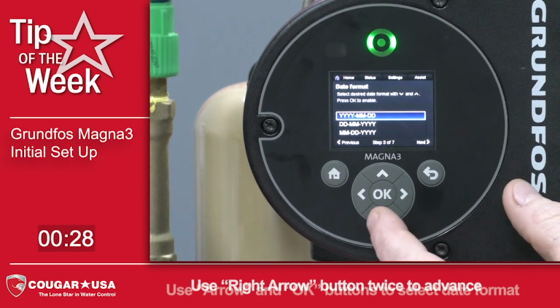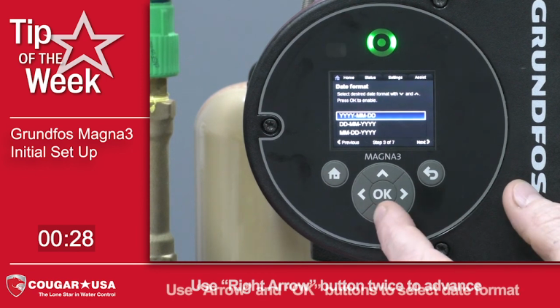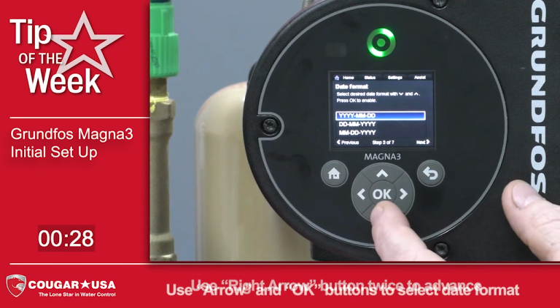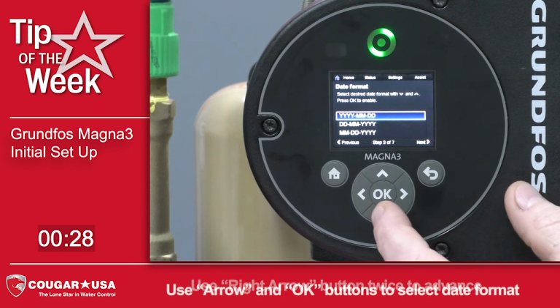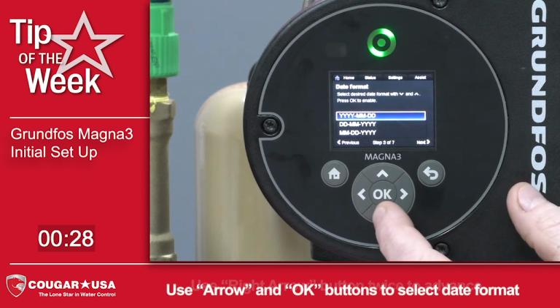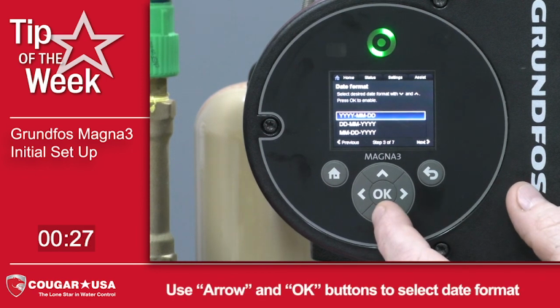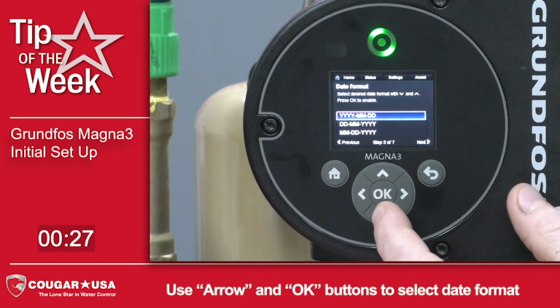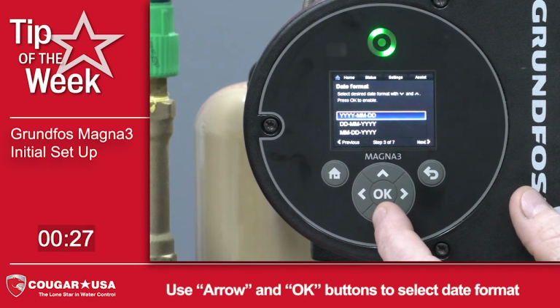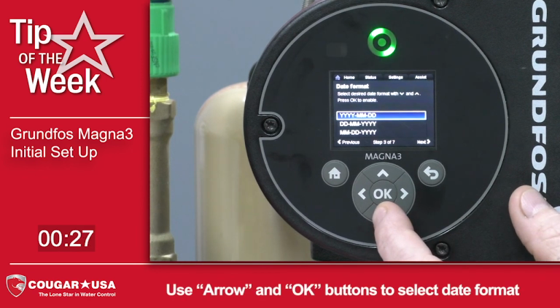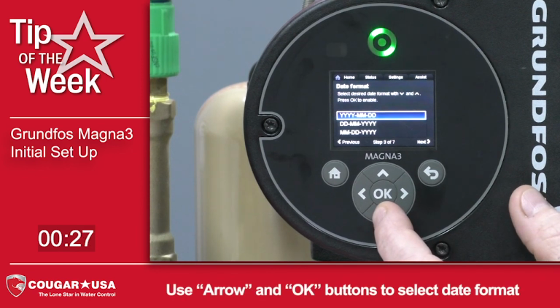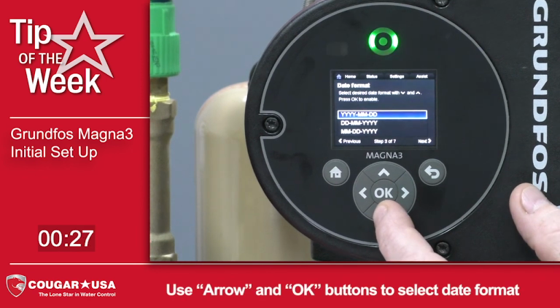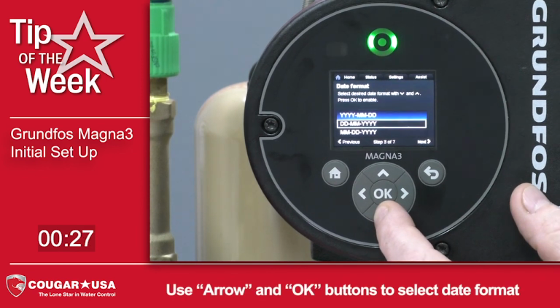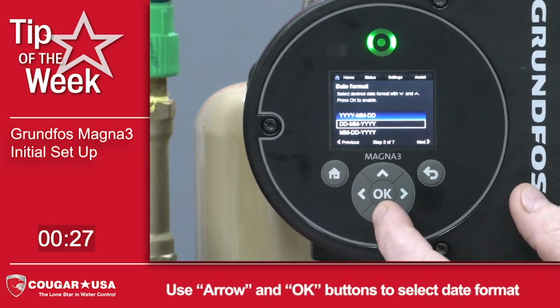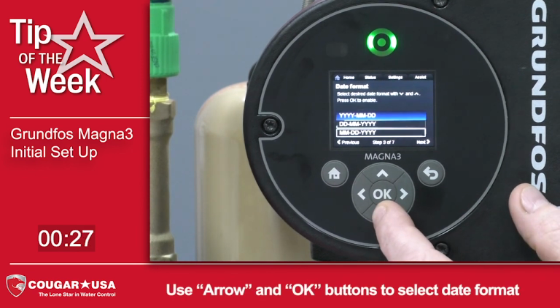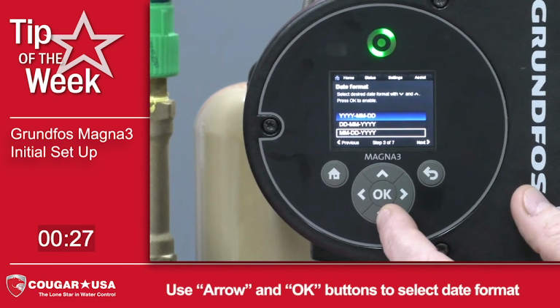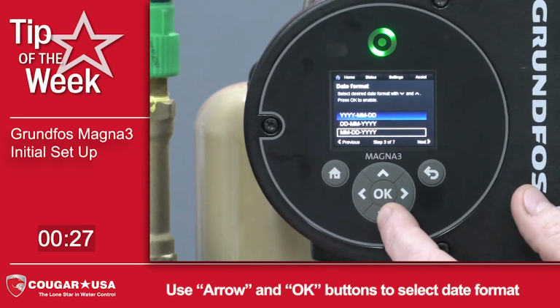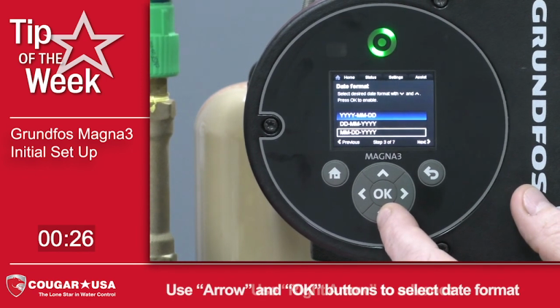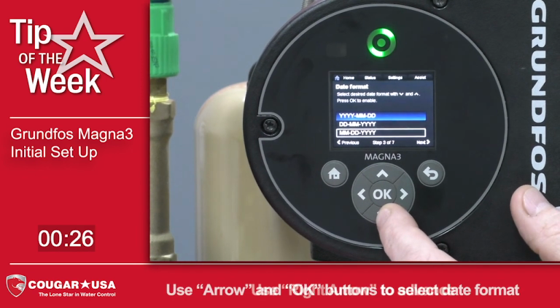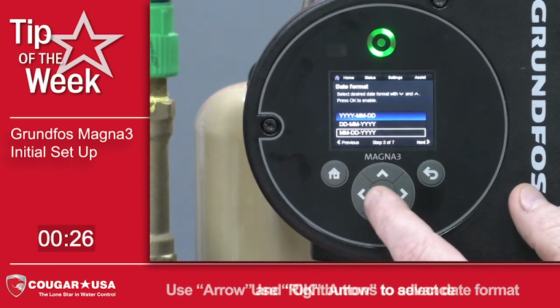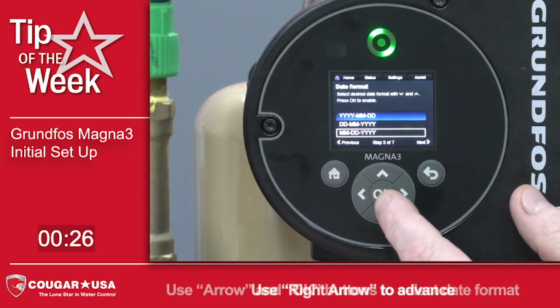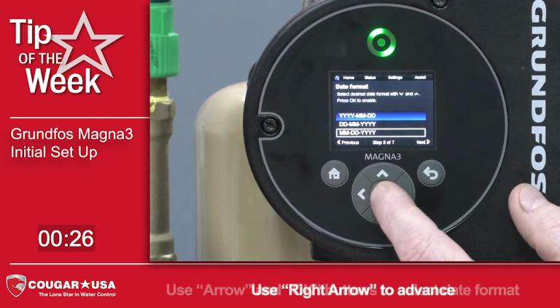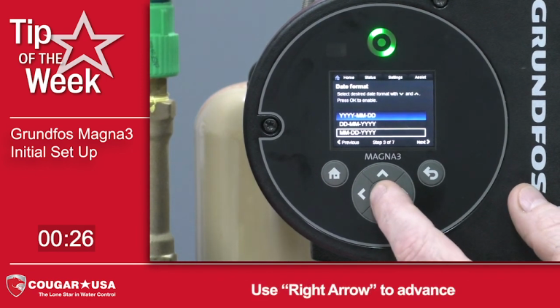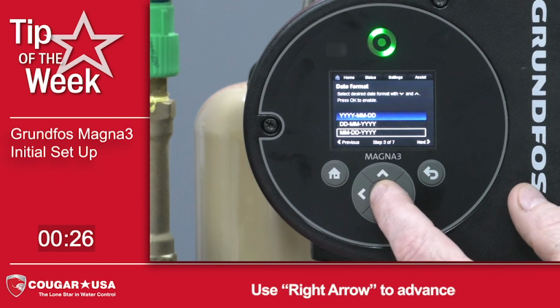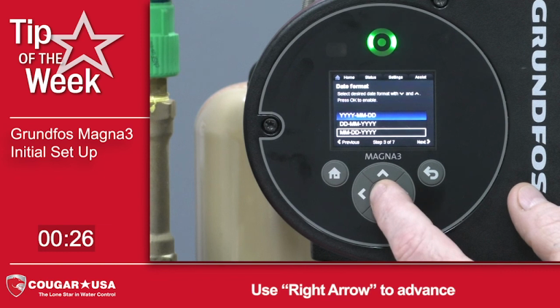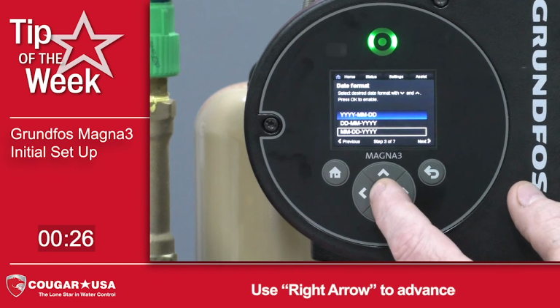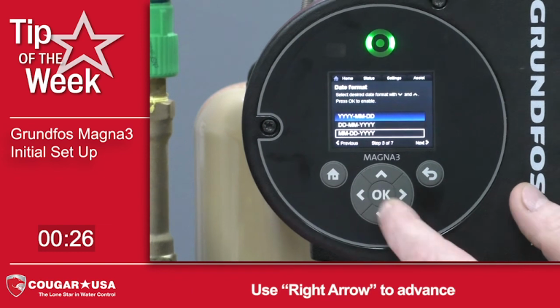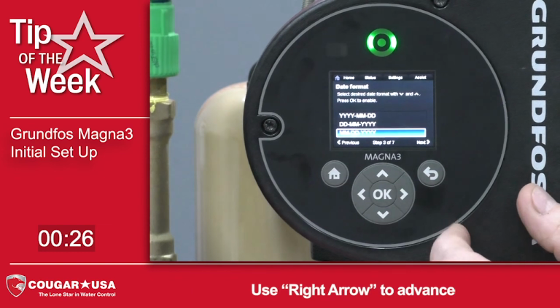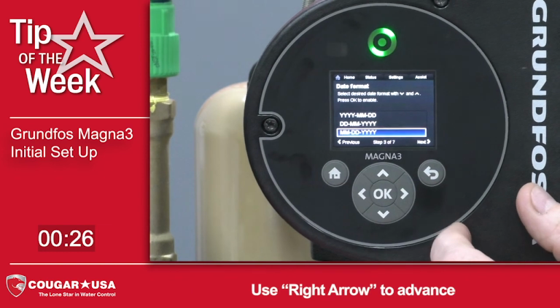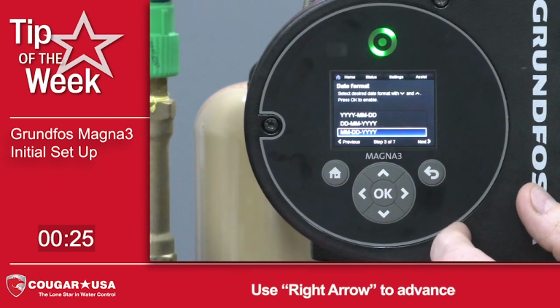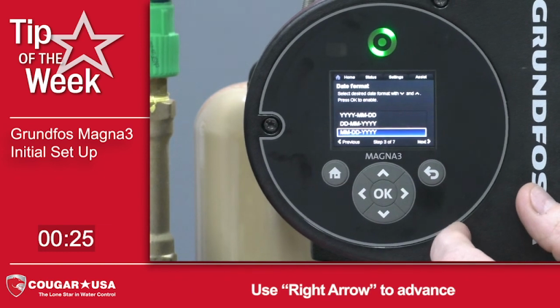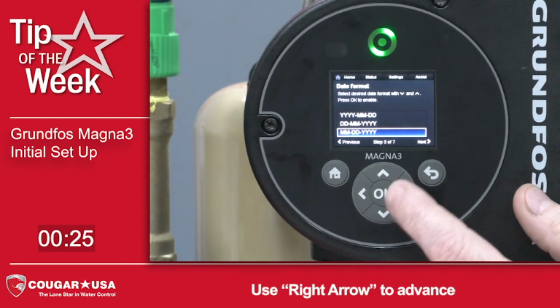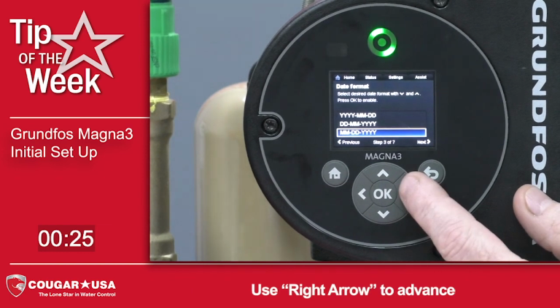So you want to choose your date display format. We're going to do month, month, day, day, year, year. Press OK.